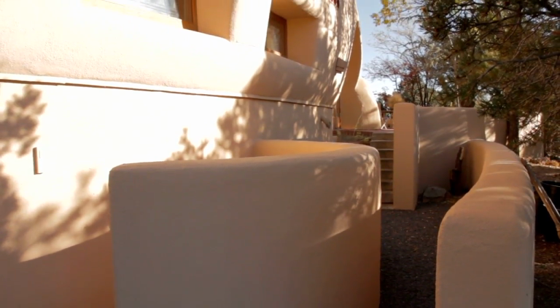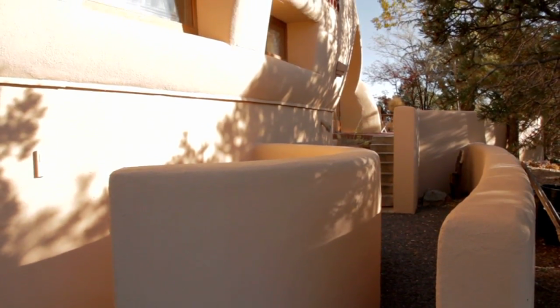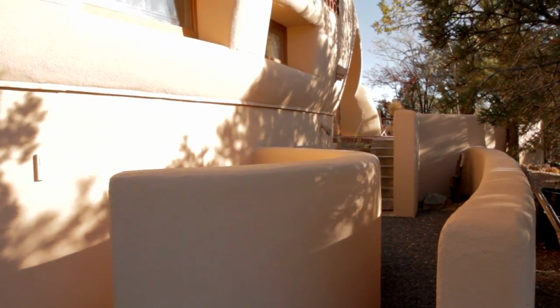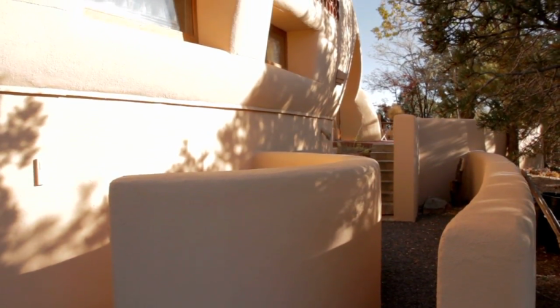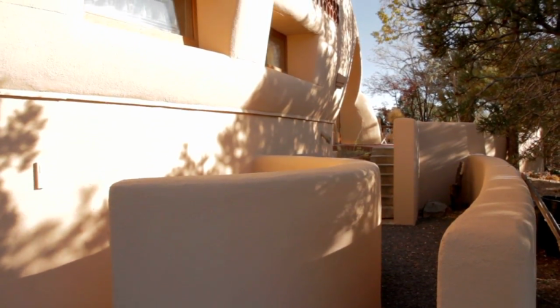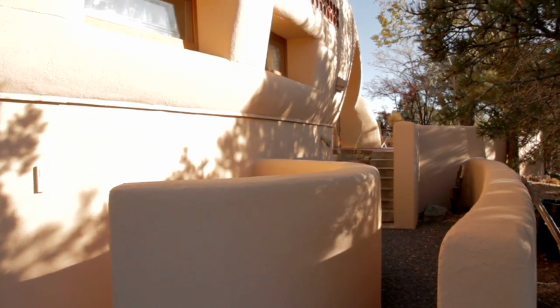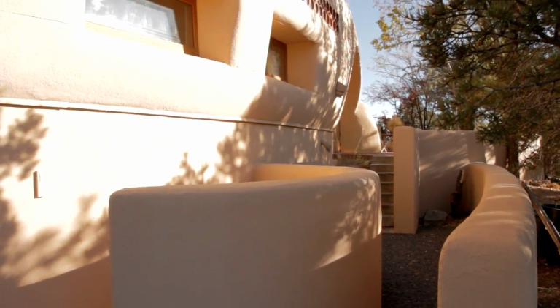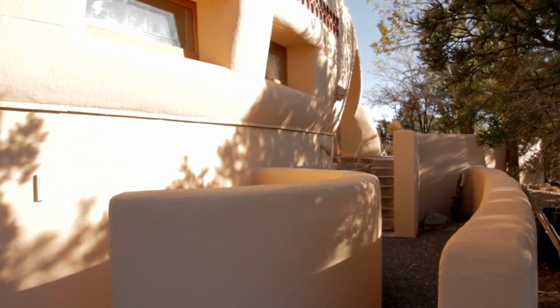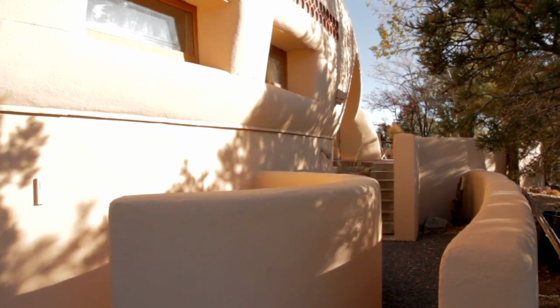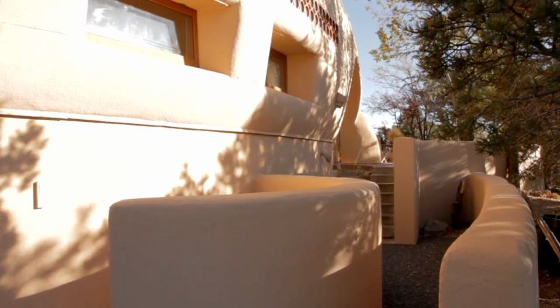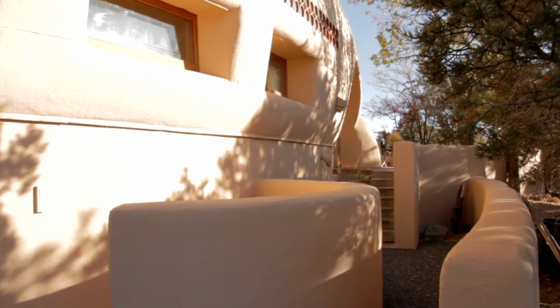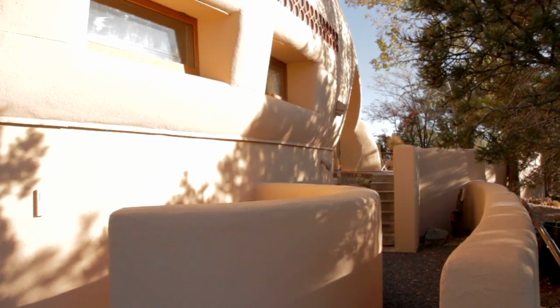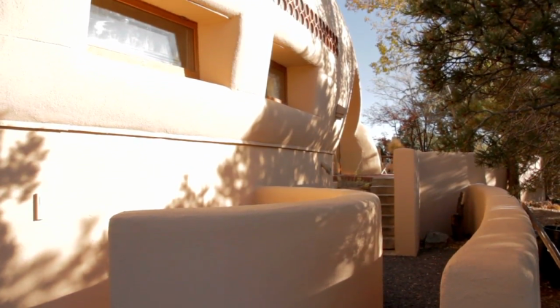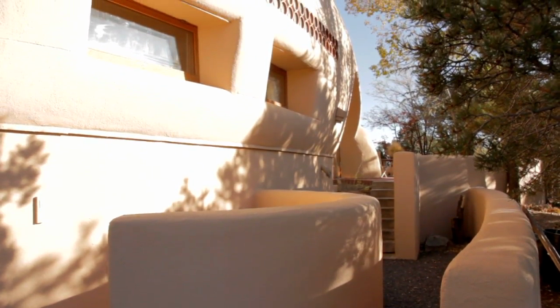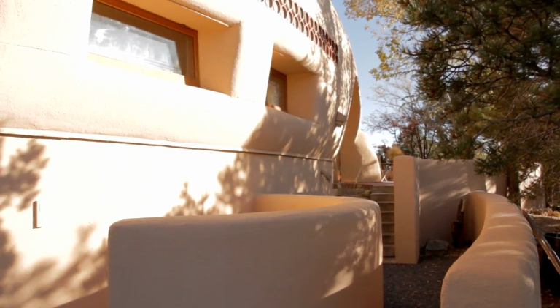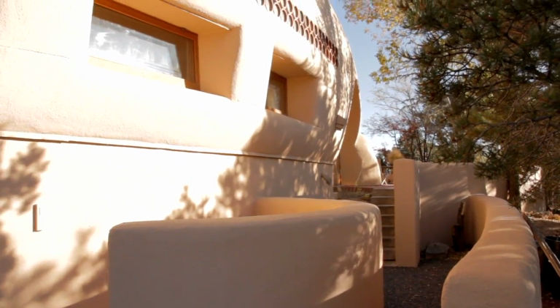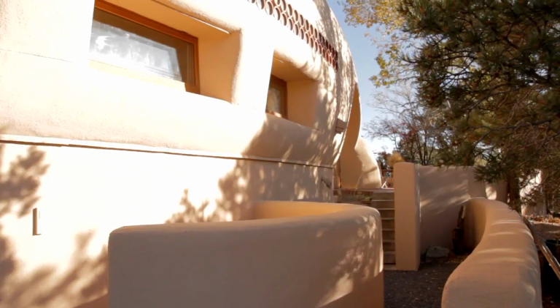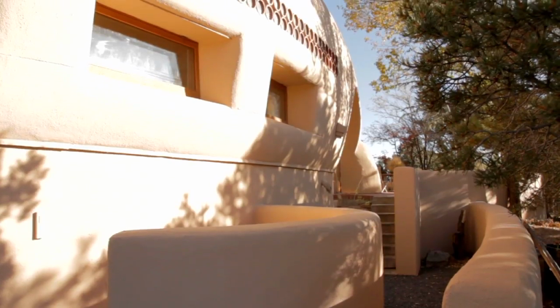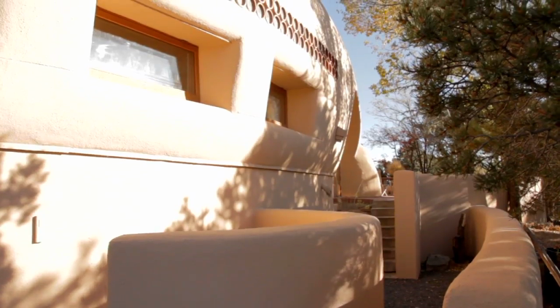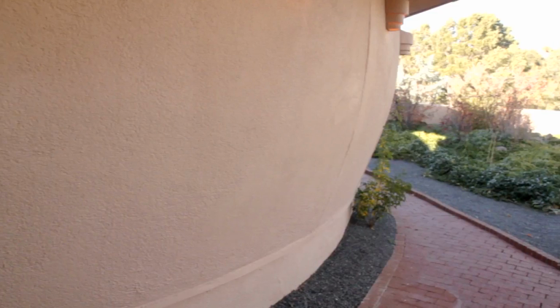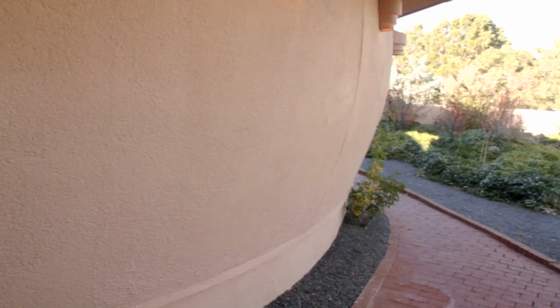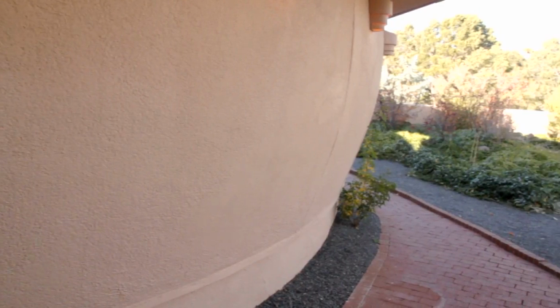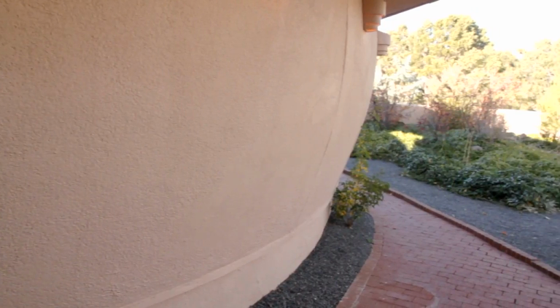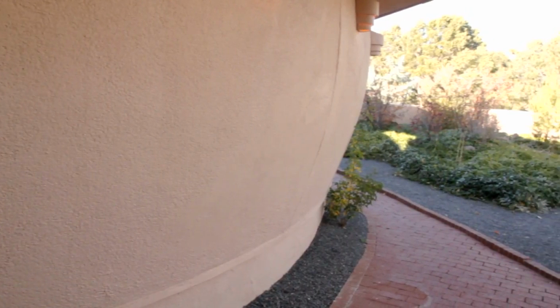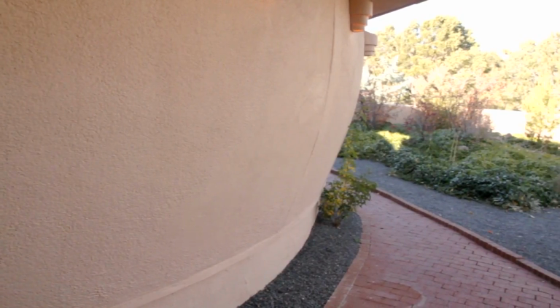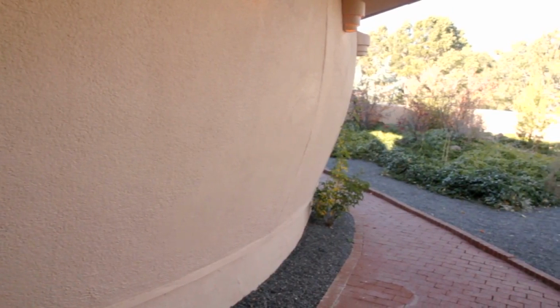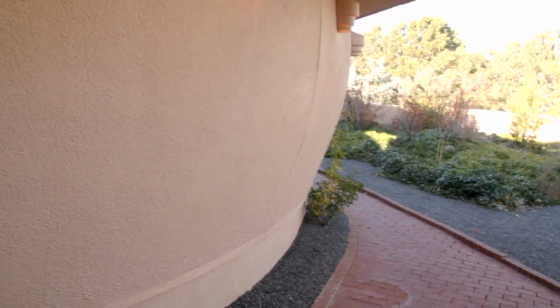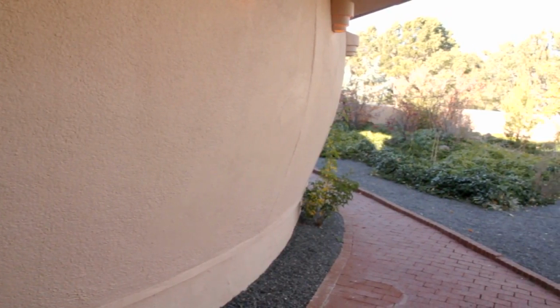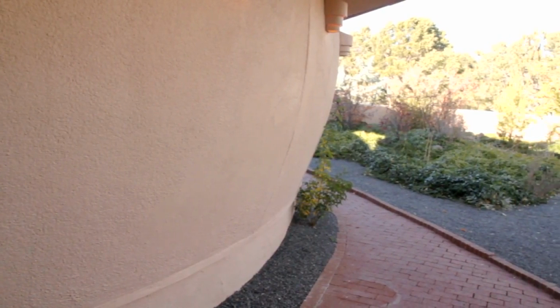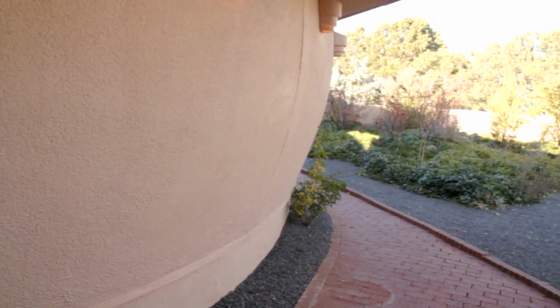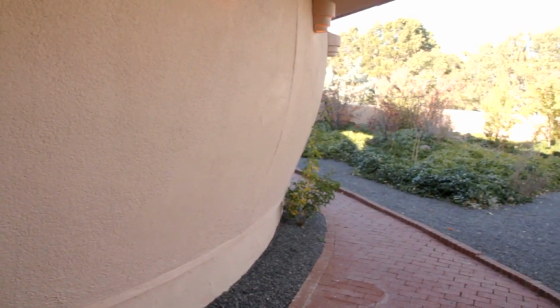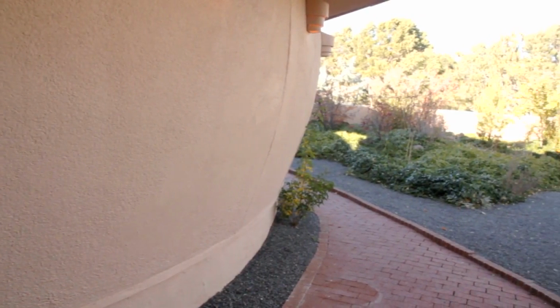That's one of the reasons it's believed this property is known as the Pottery House — because it's built from earth.